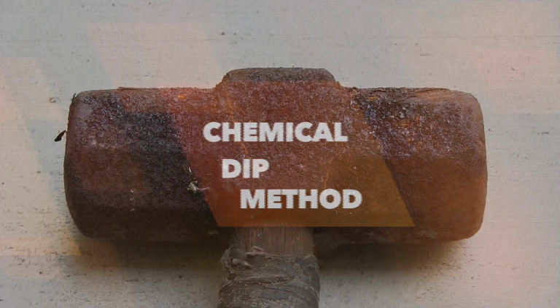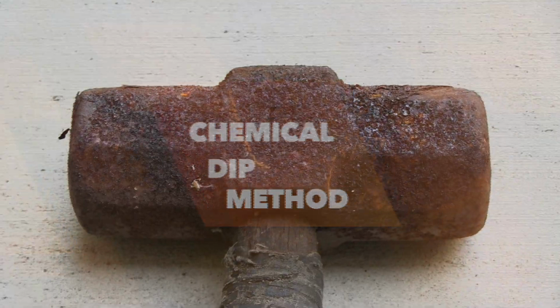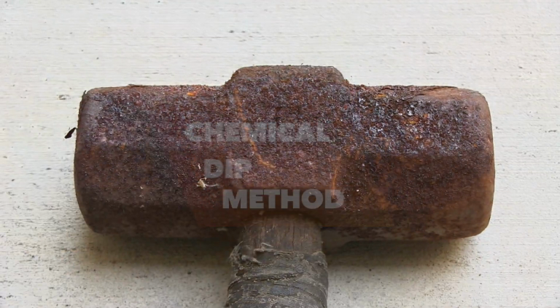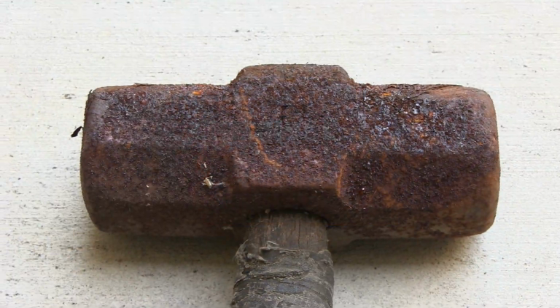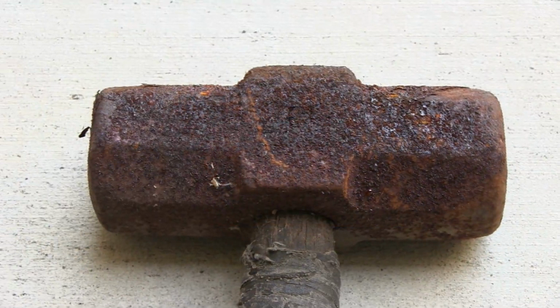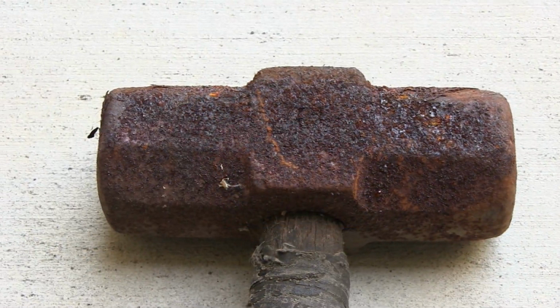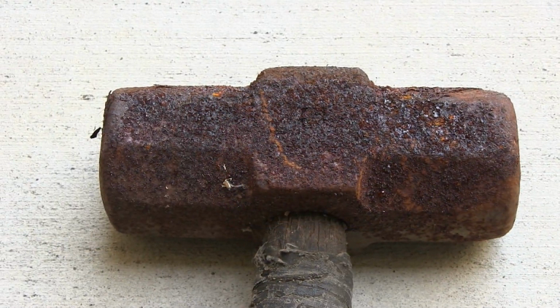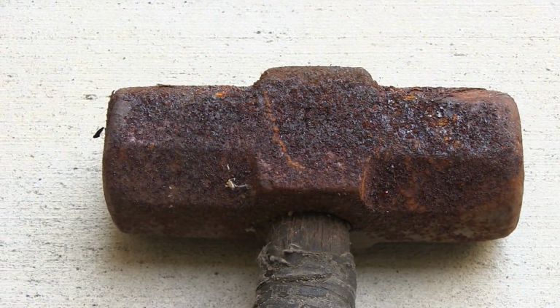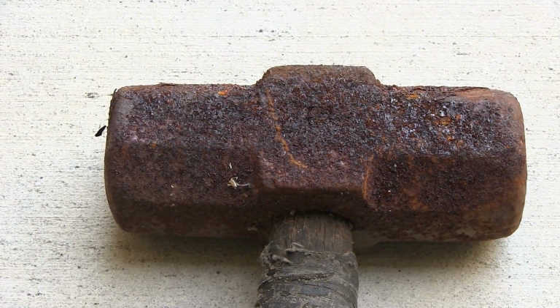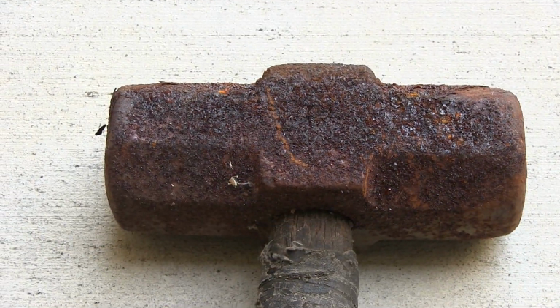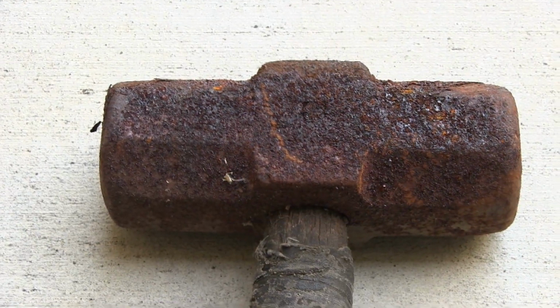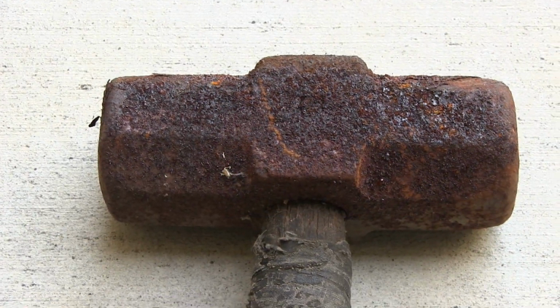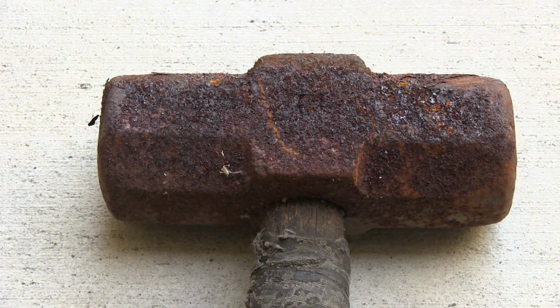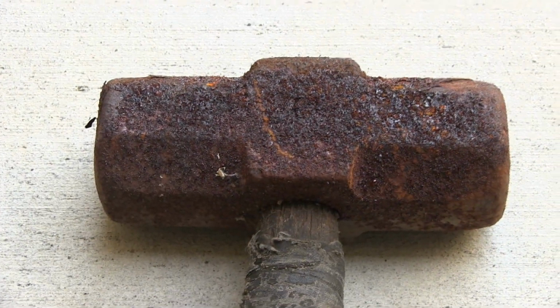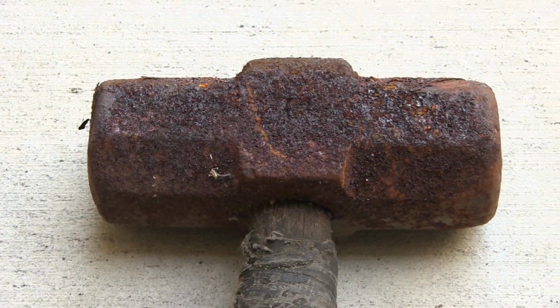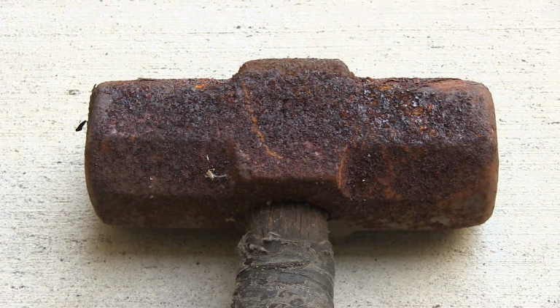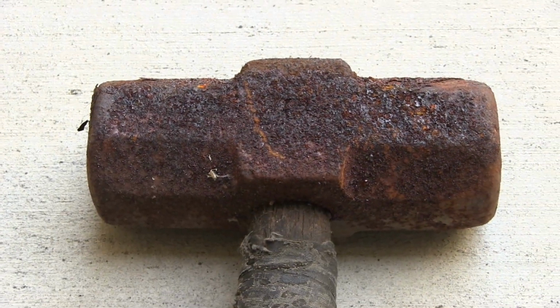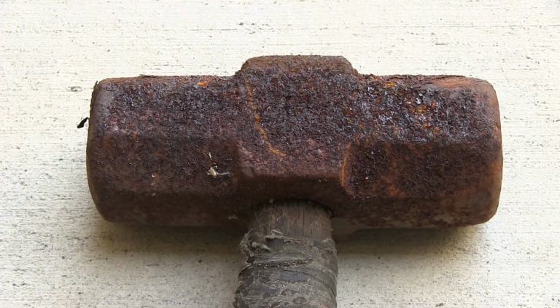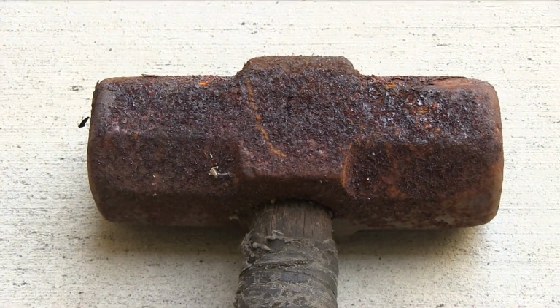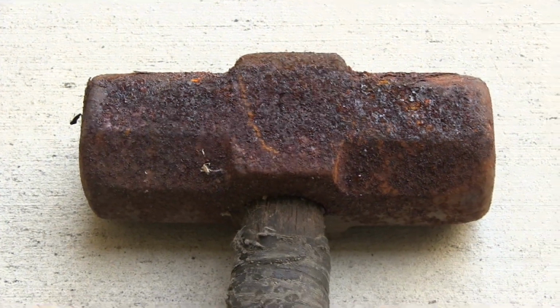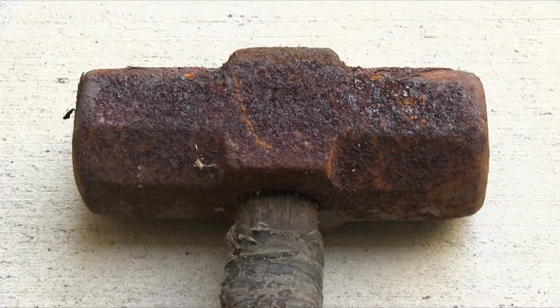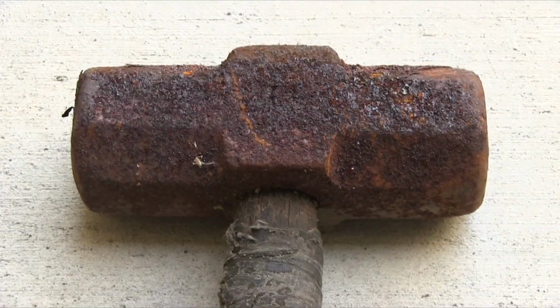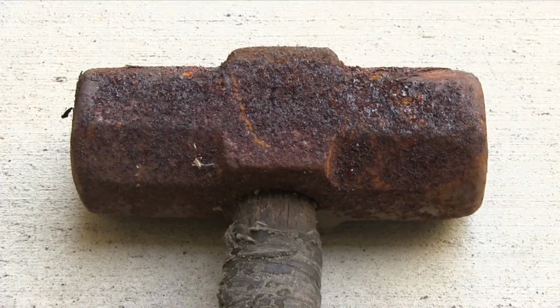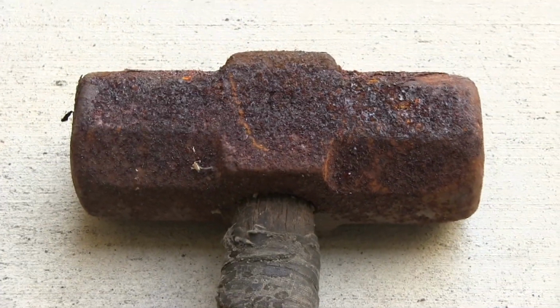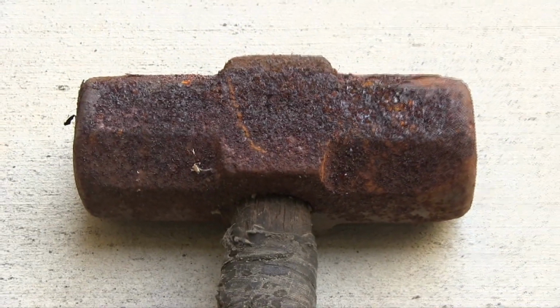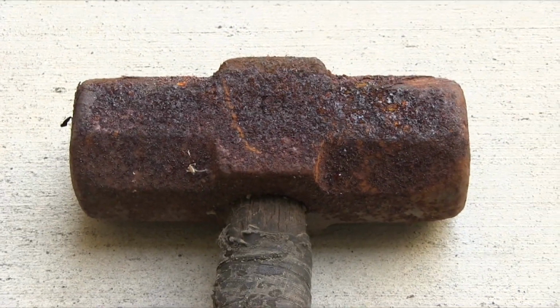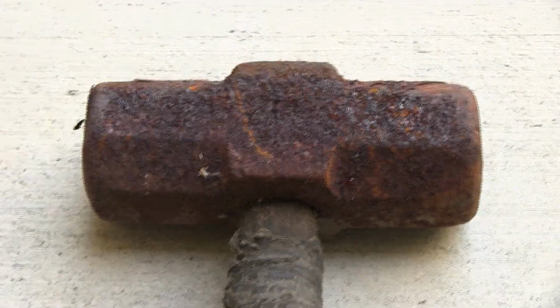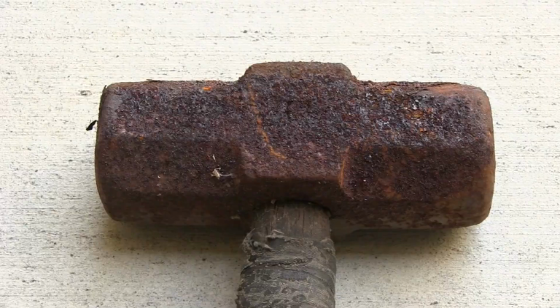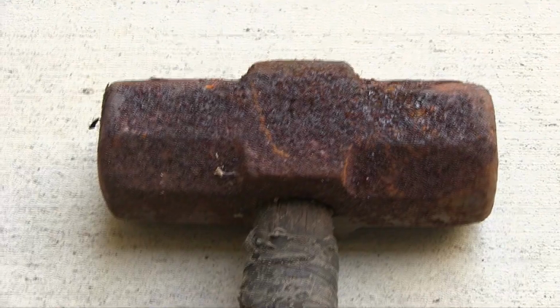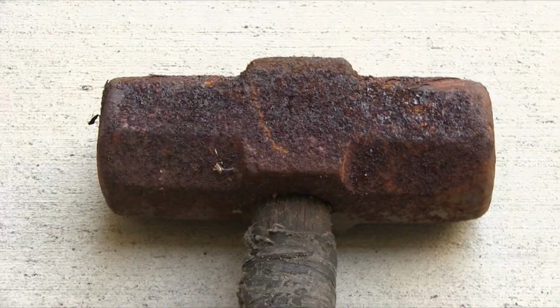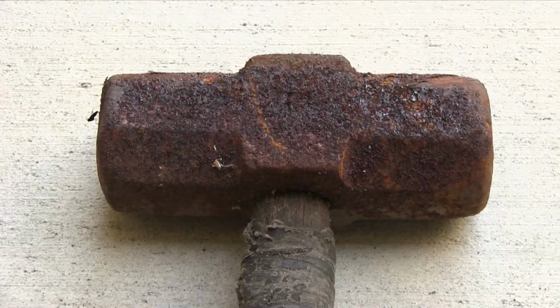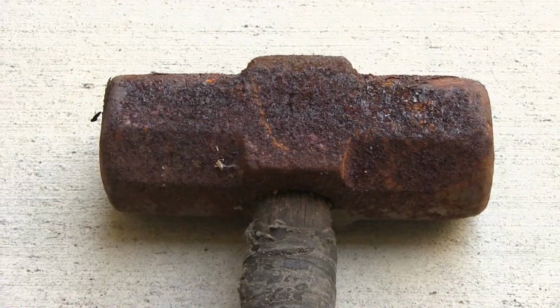Today I'm going to show you how to take rust off of metal using a quick and simple chemical dip.